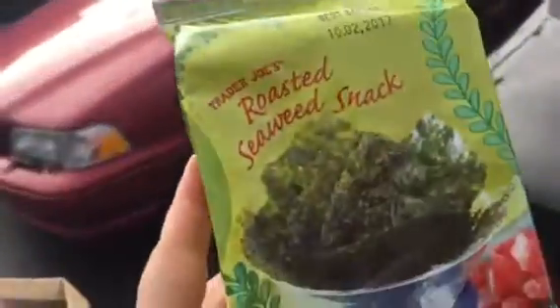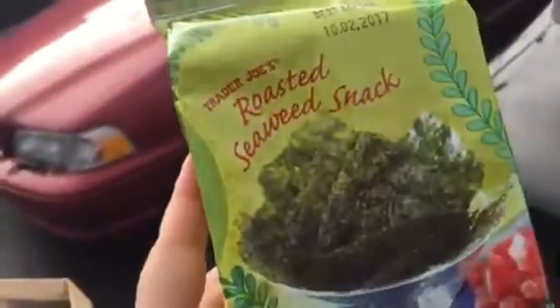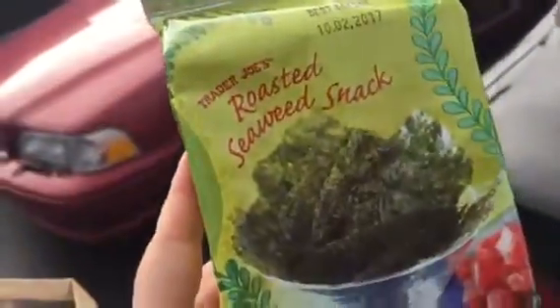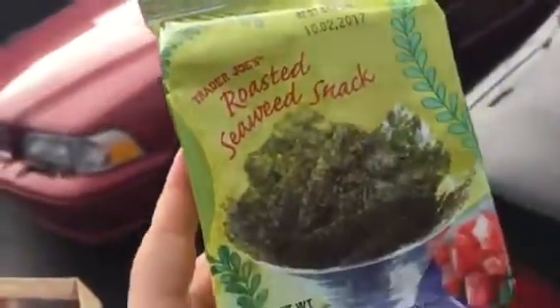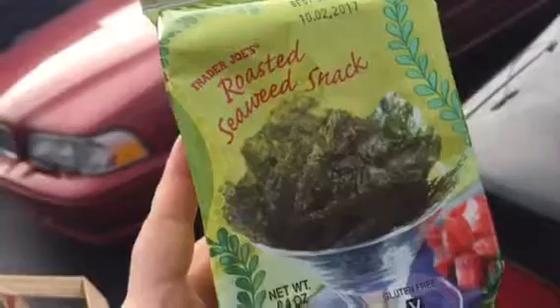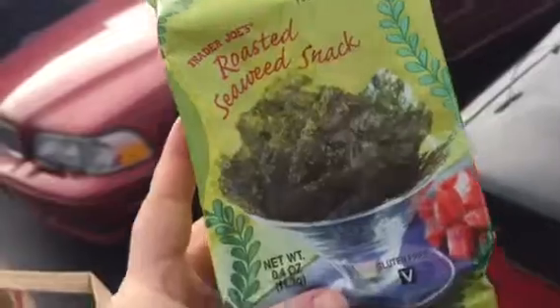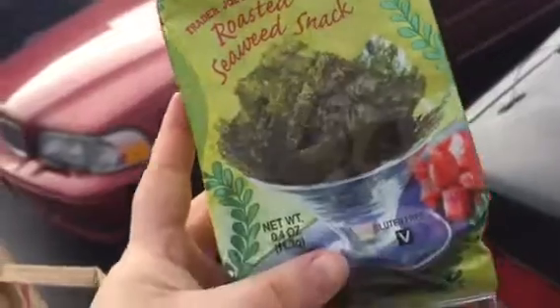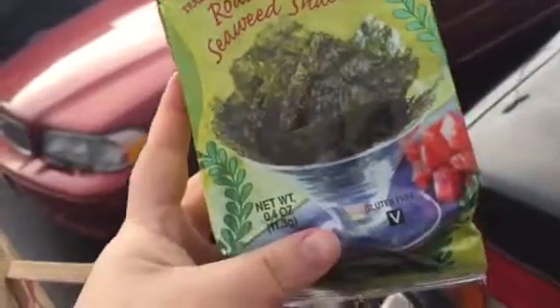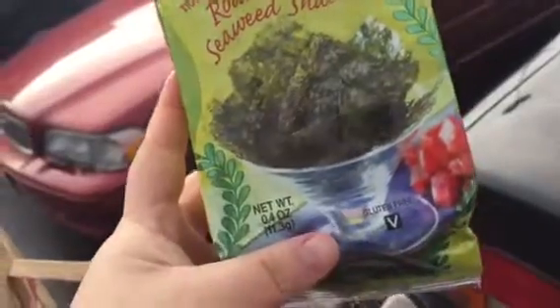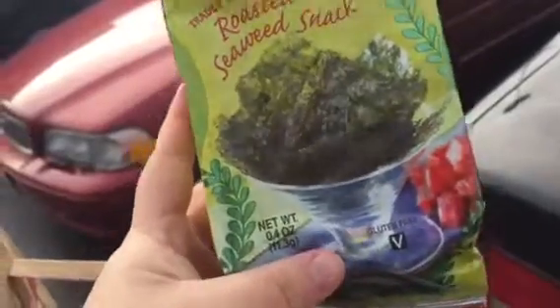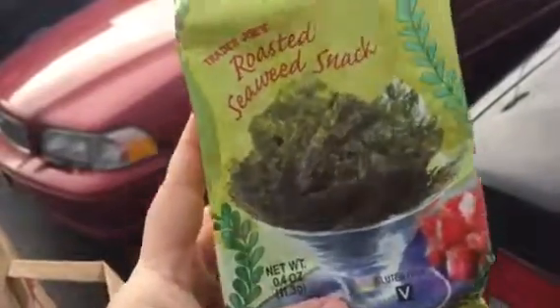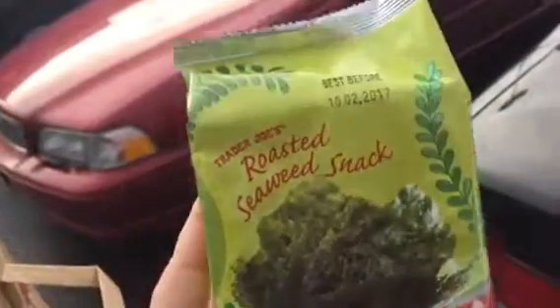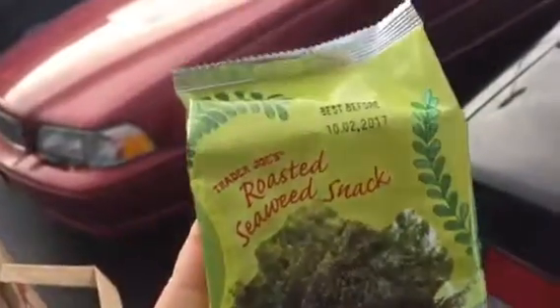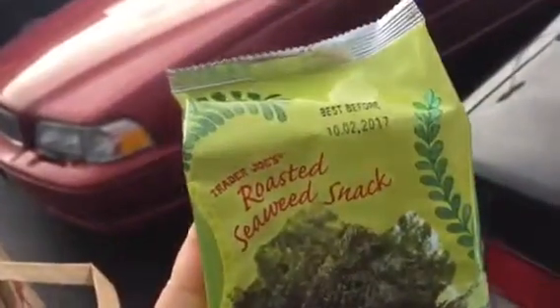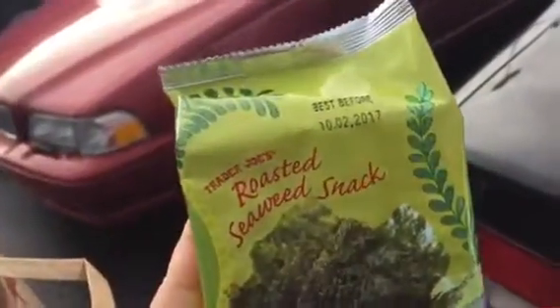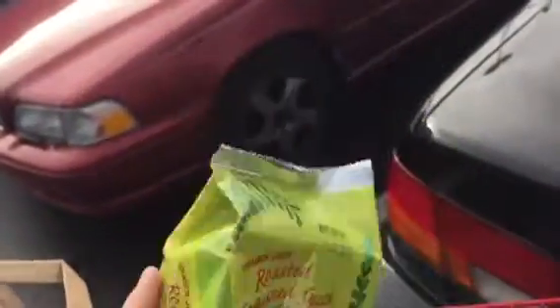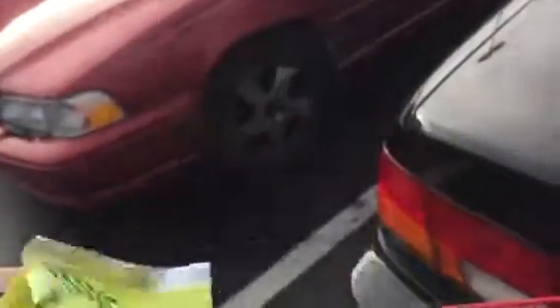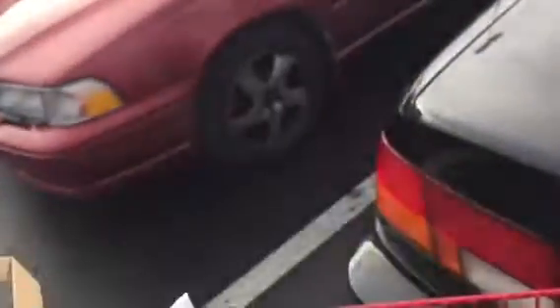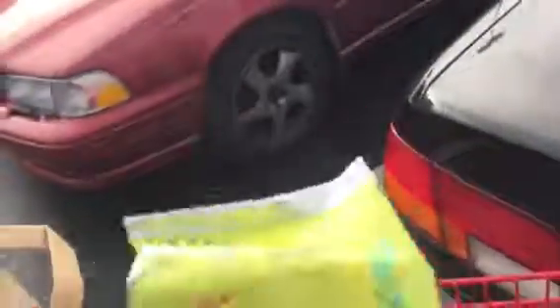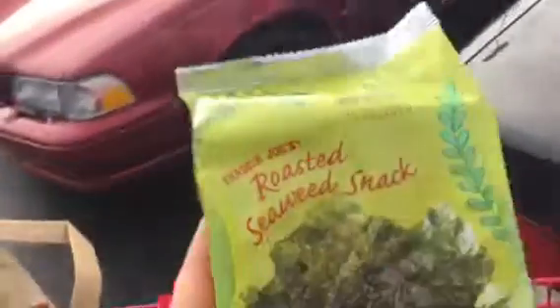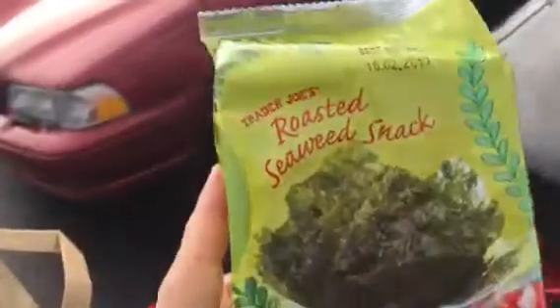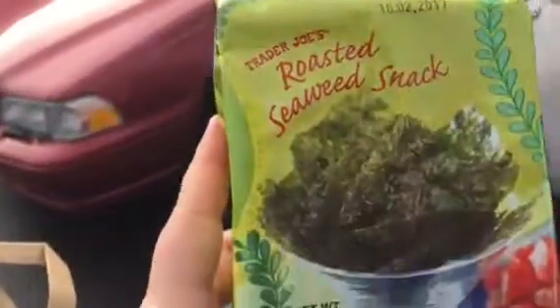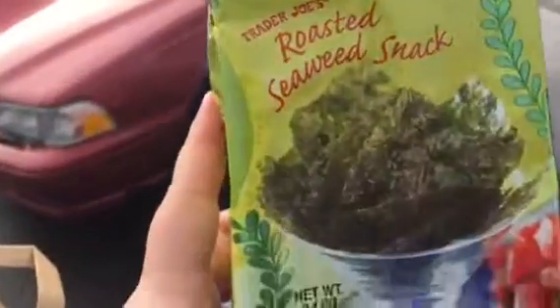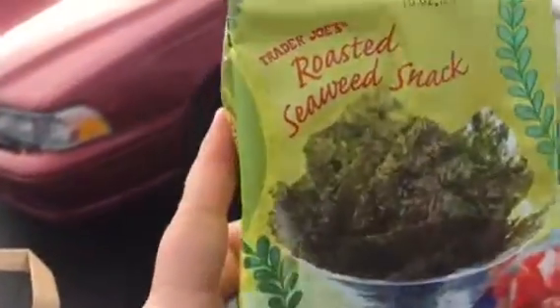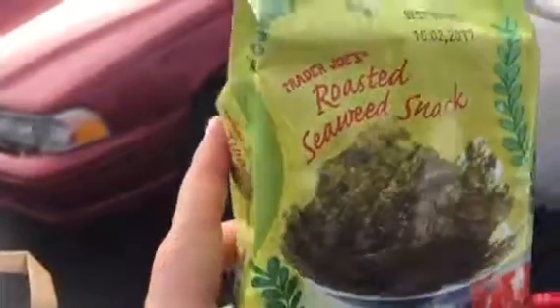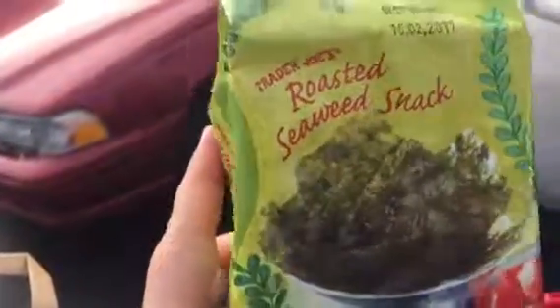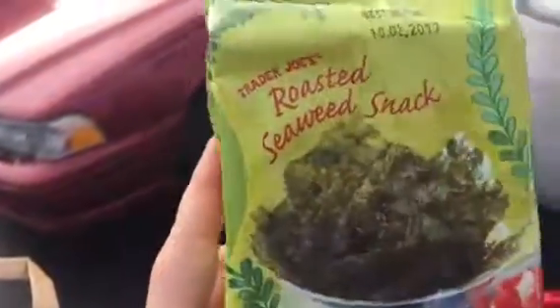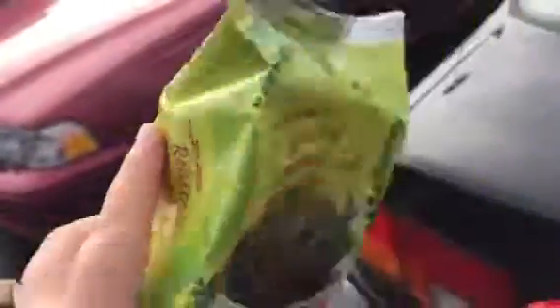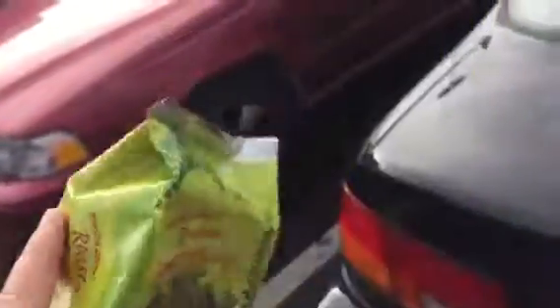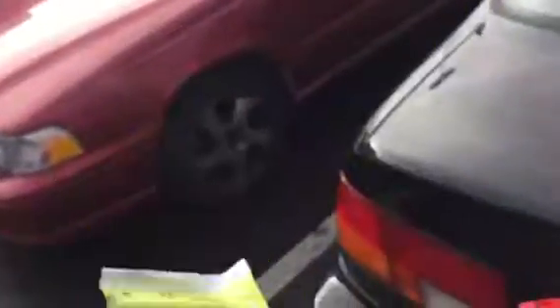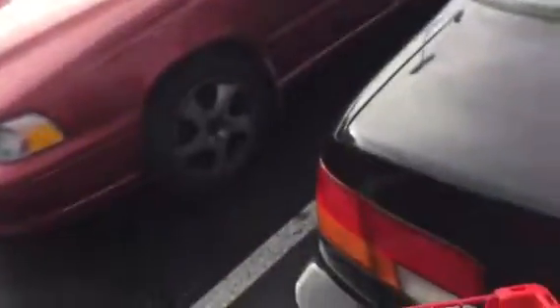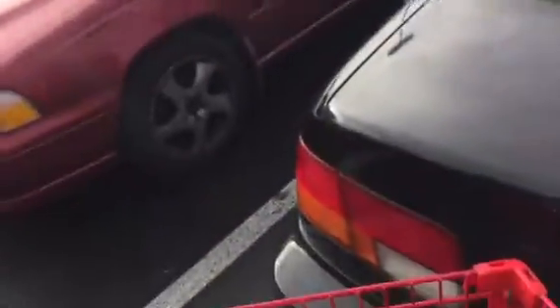I got this one snack. I like the spicy one — this wasabi one.